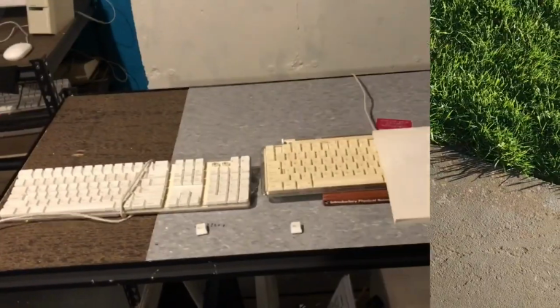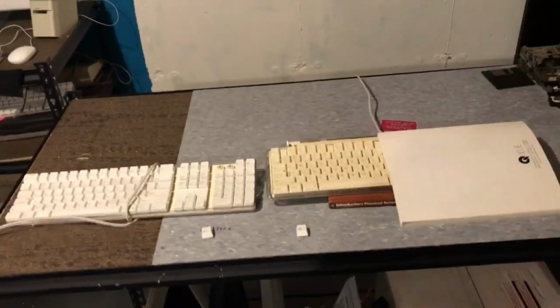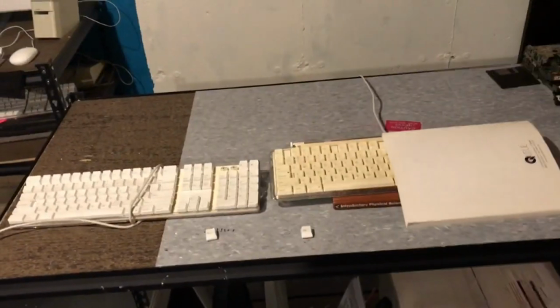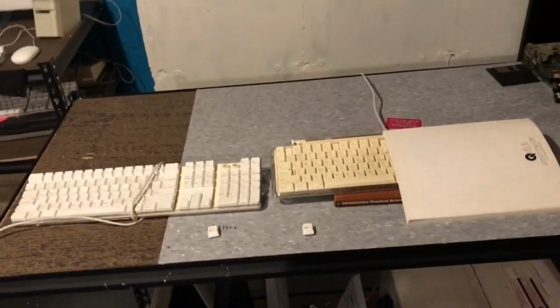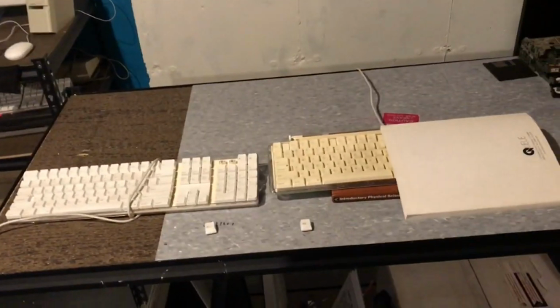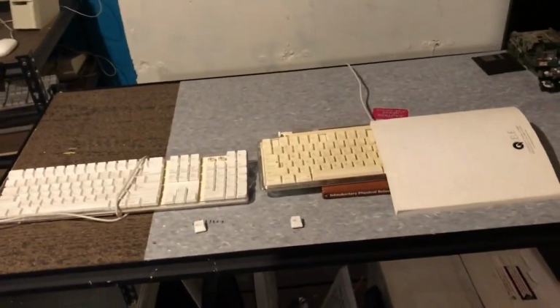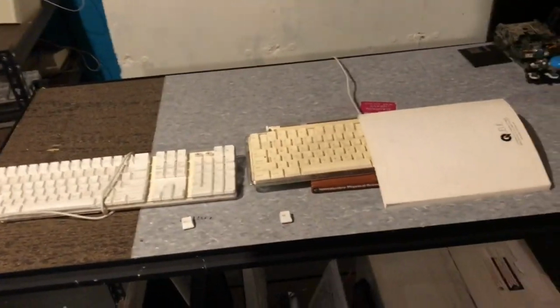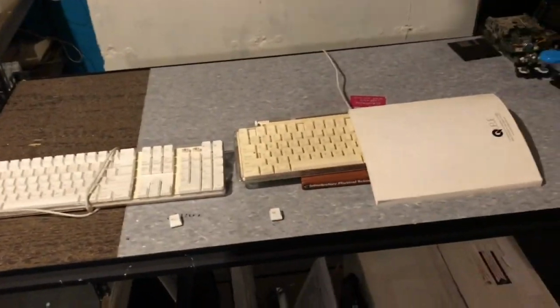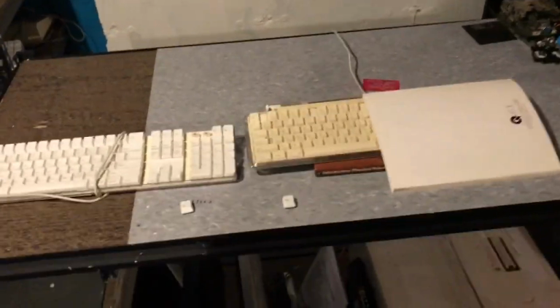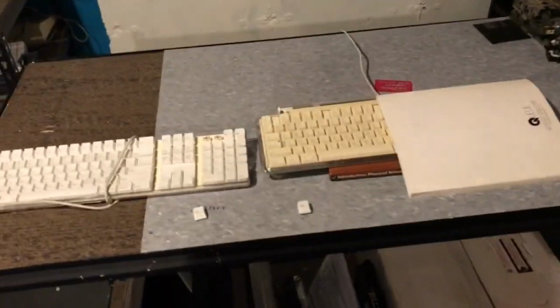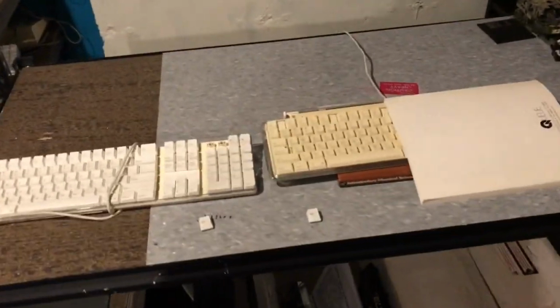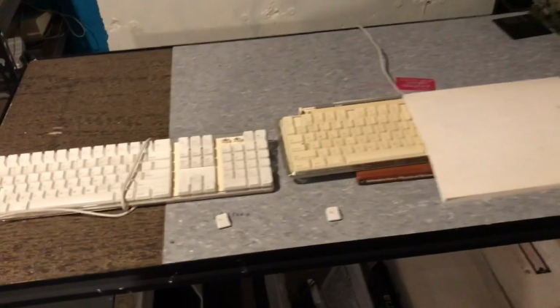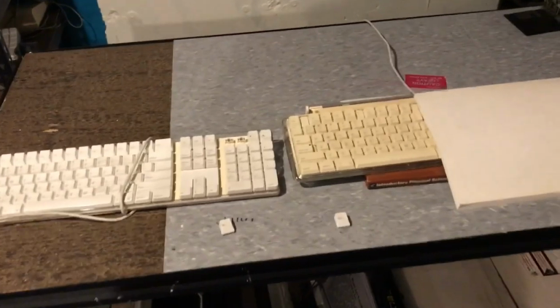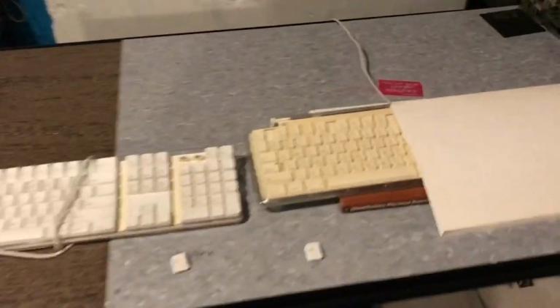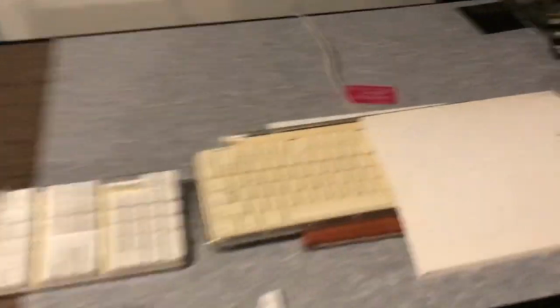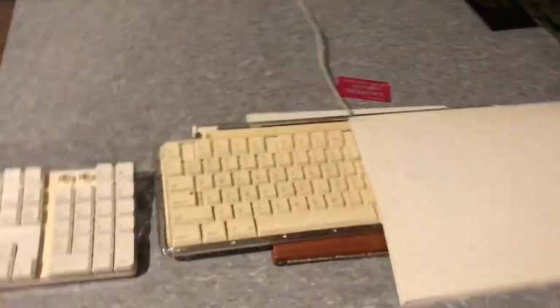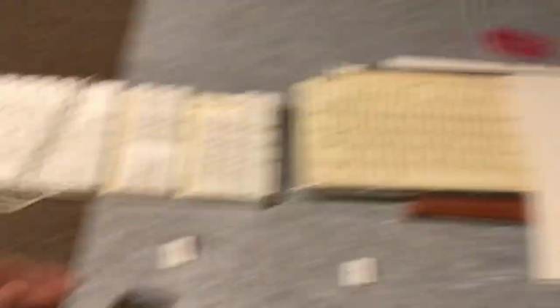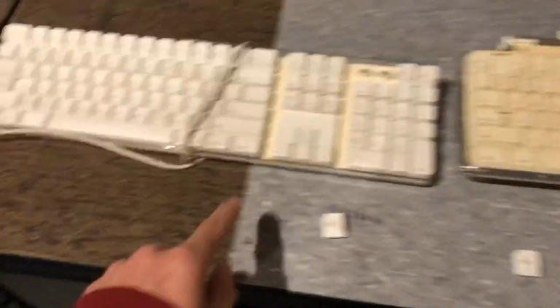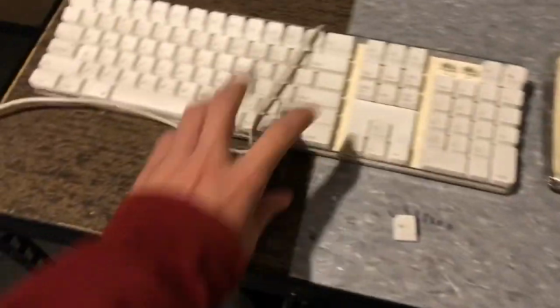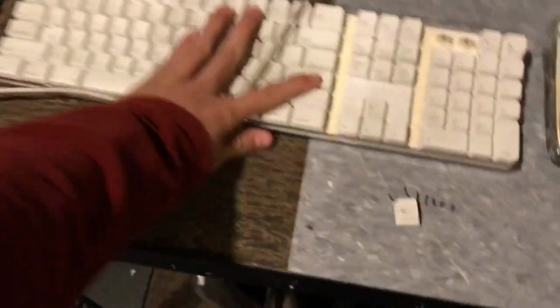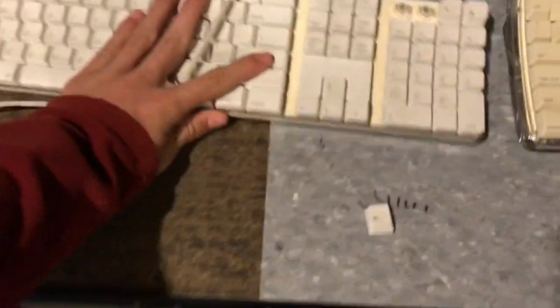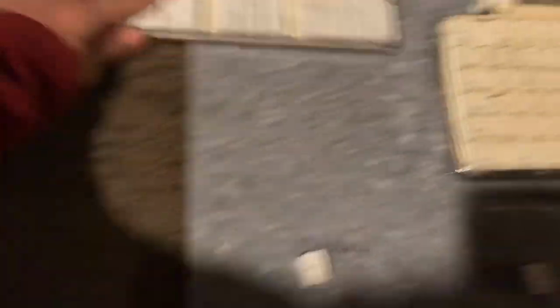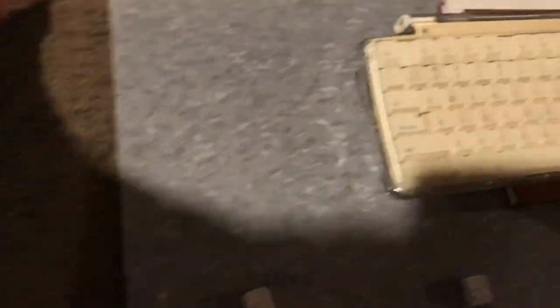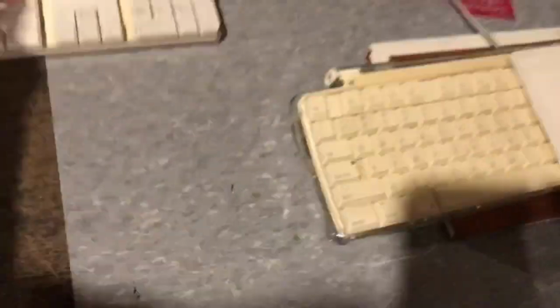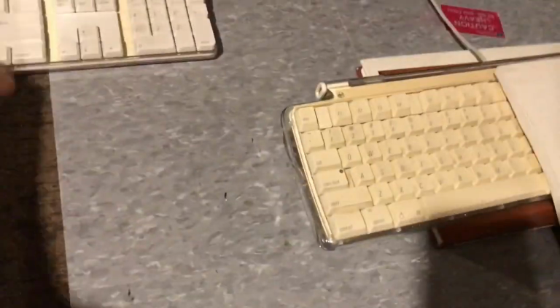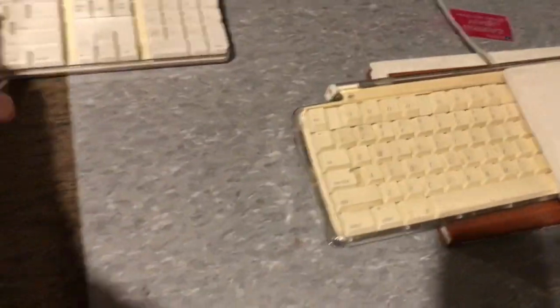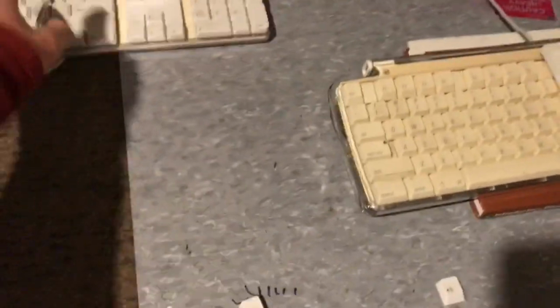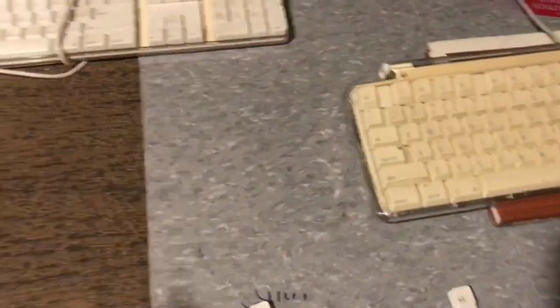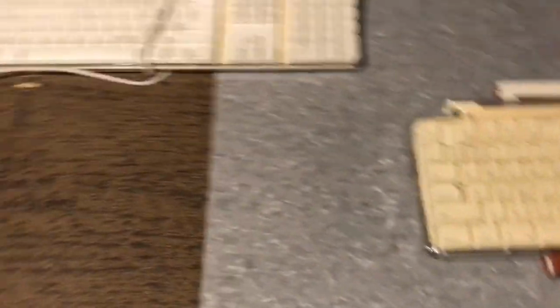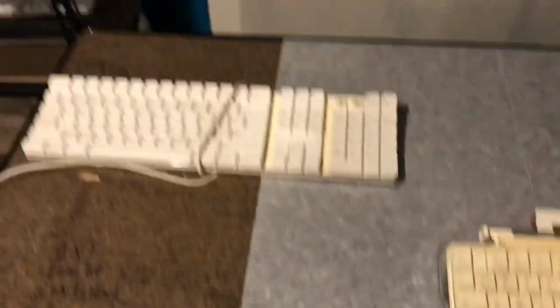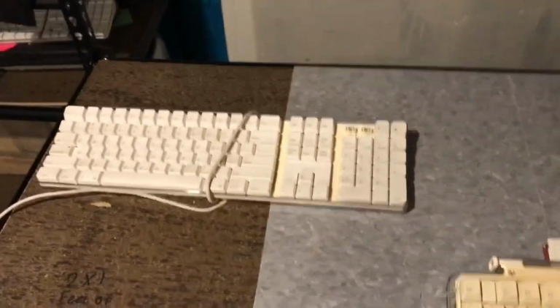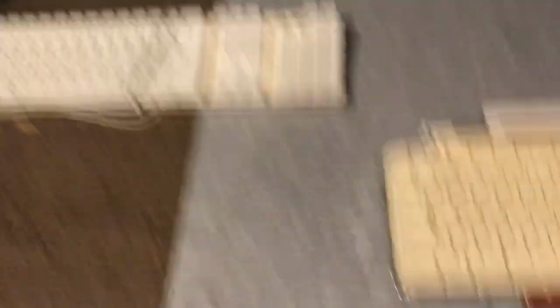Alright guys, so the test is complete. So basically this is what happened. So the north keyboard — this keyboard — was just used for something else.